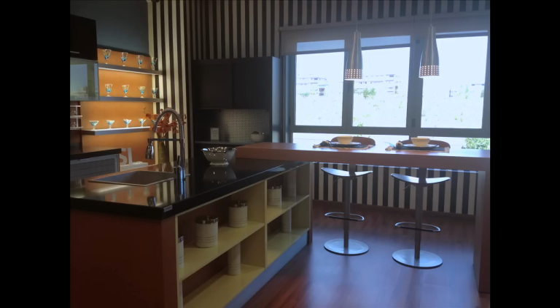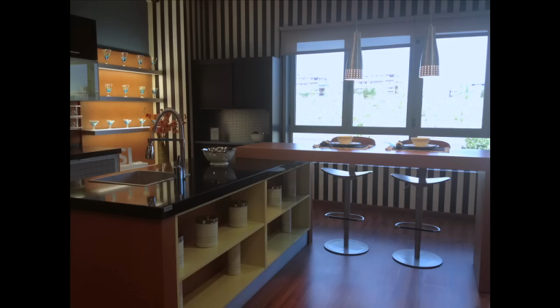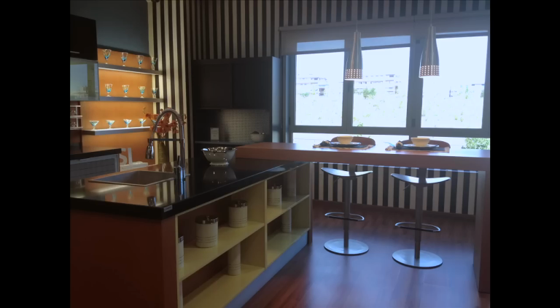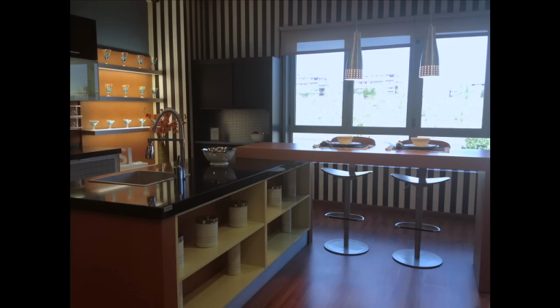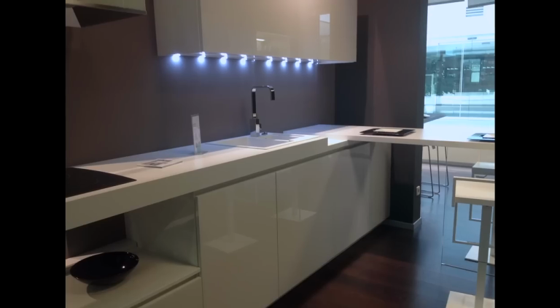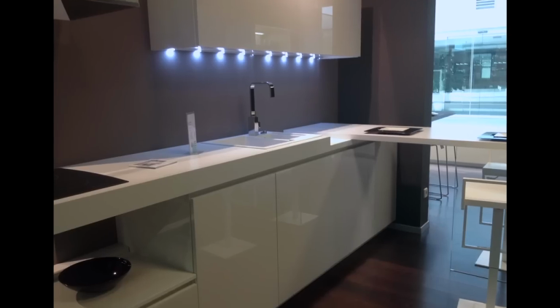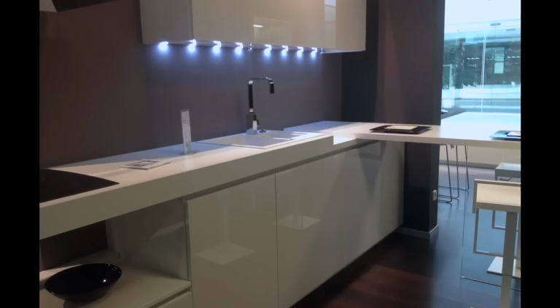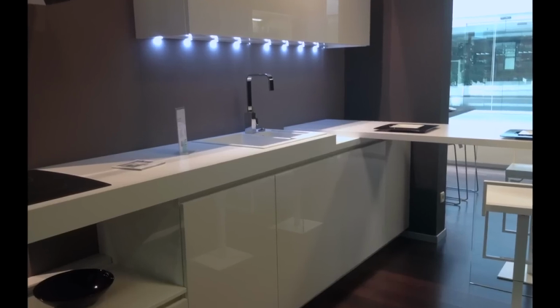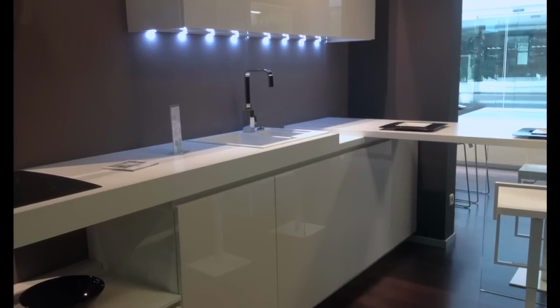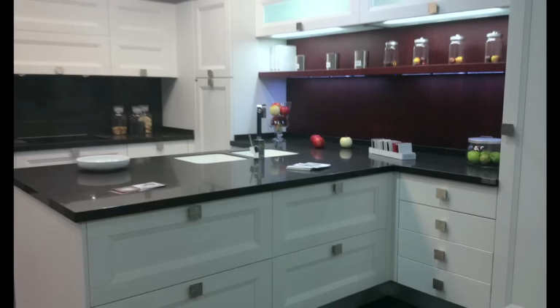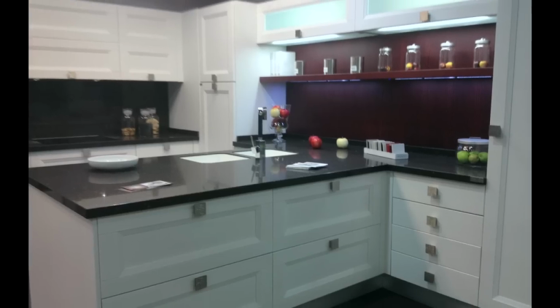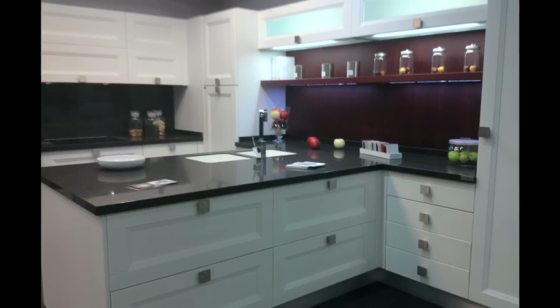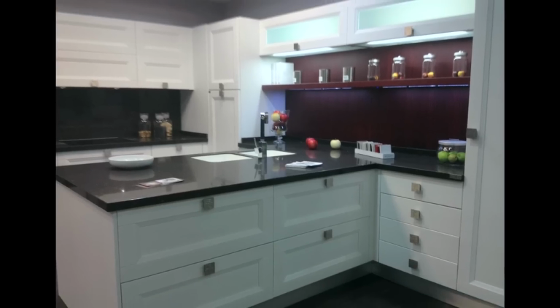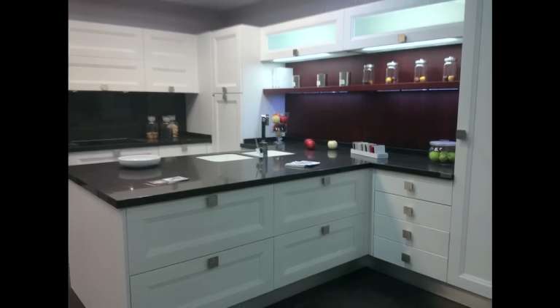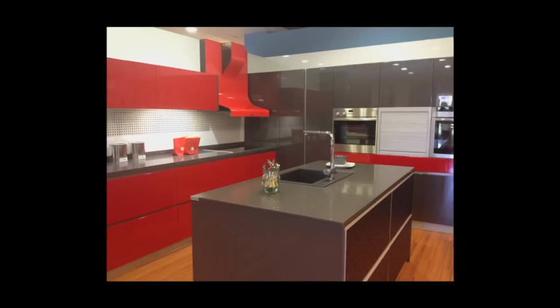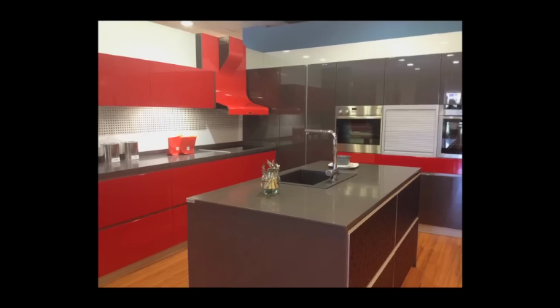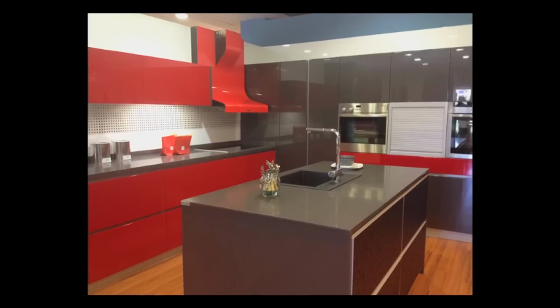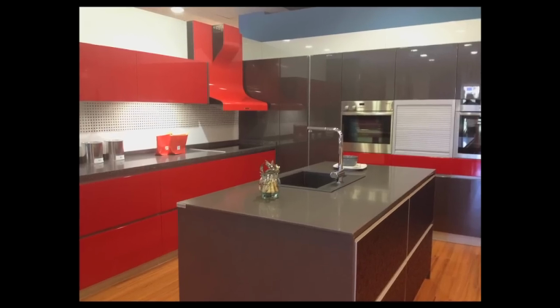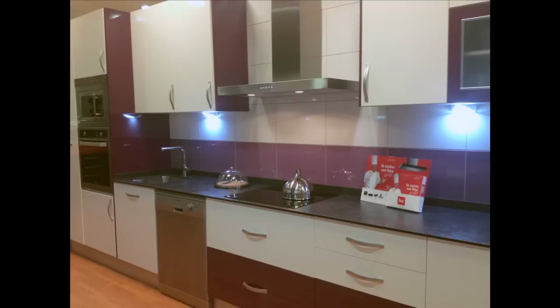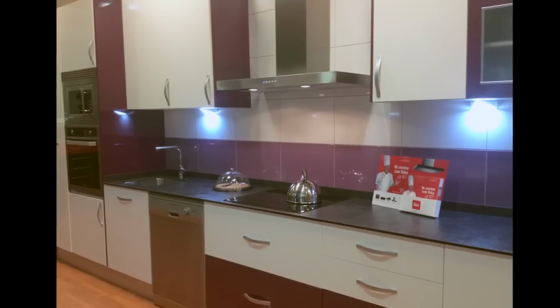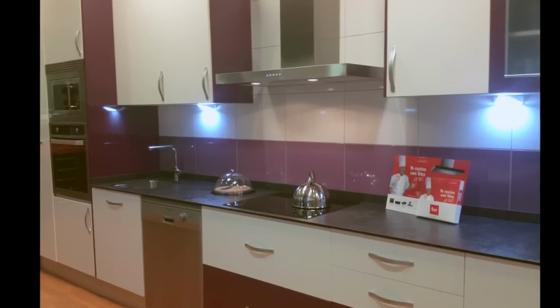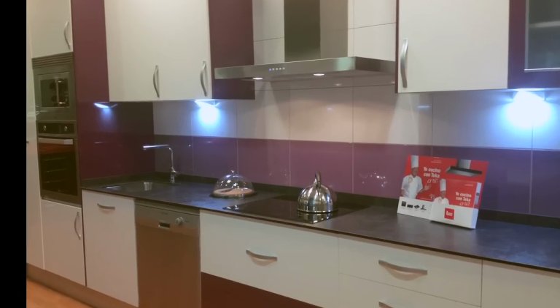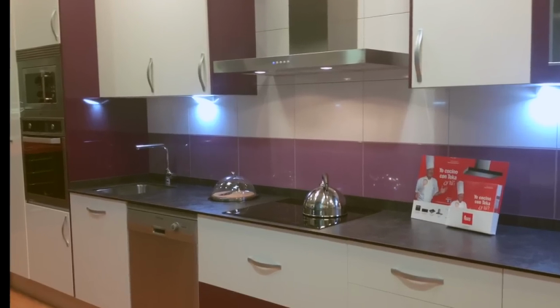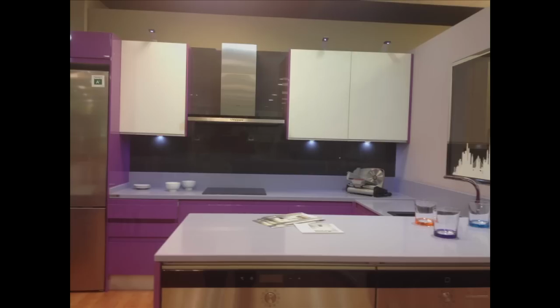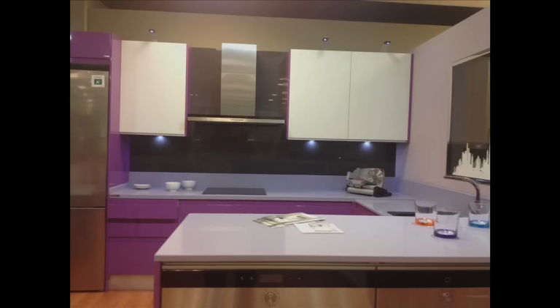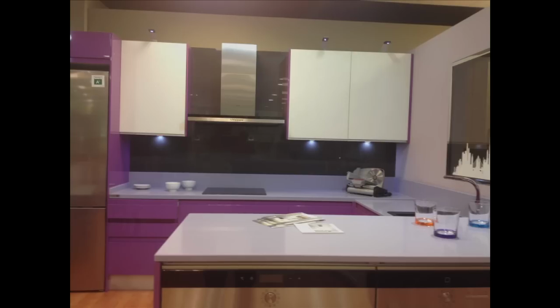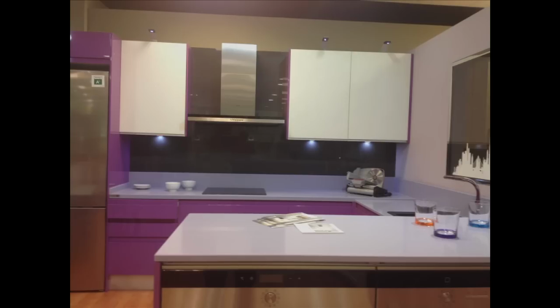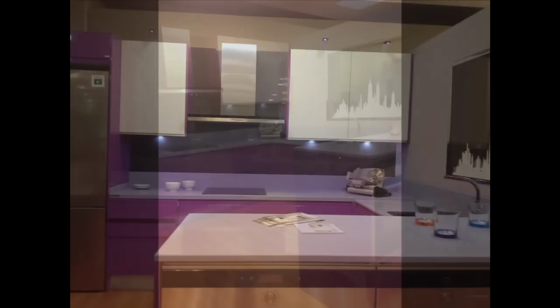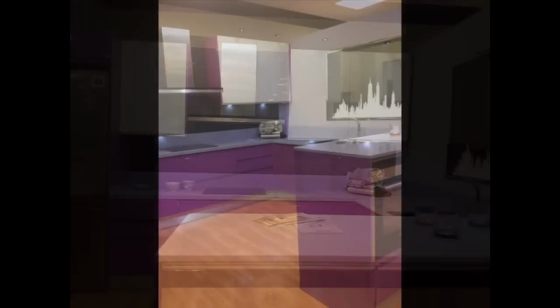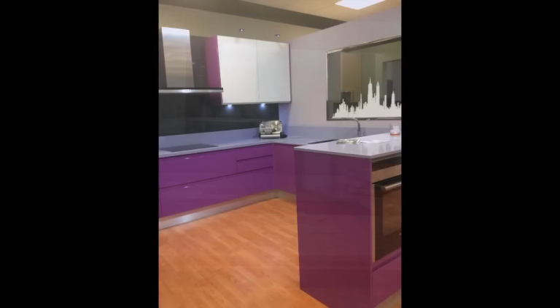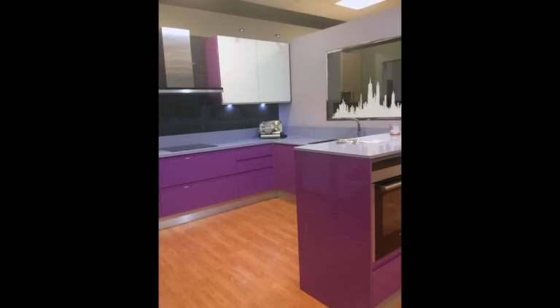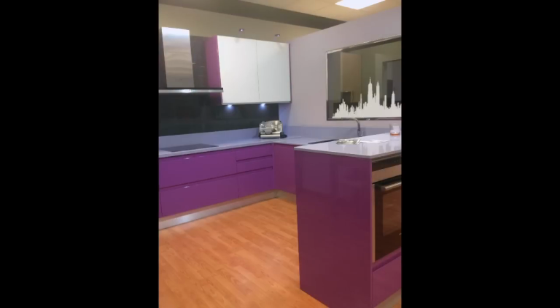Bright colors, contrast, sleek surfaces, and a kitchen that even matches our business card kept our creative juices flowing.